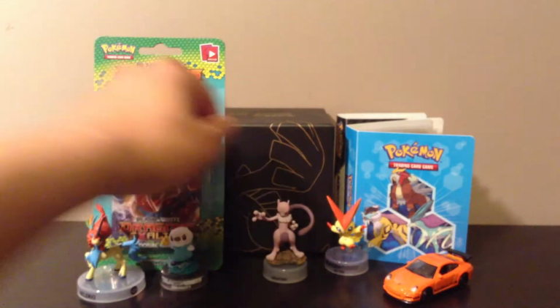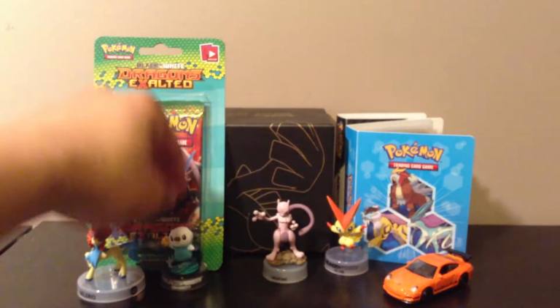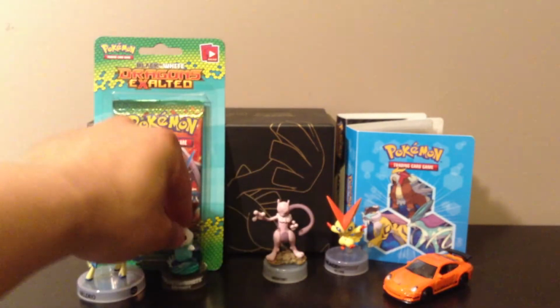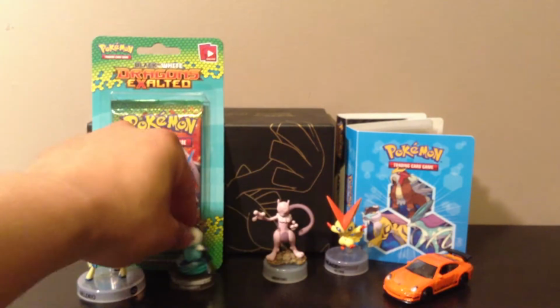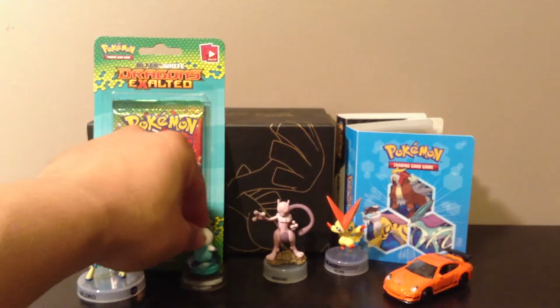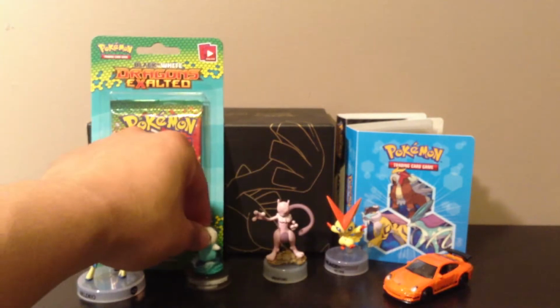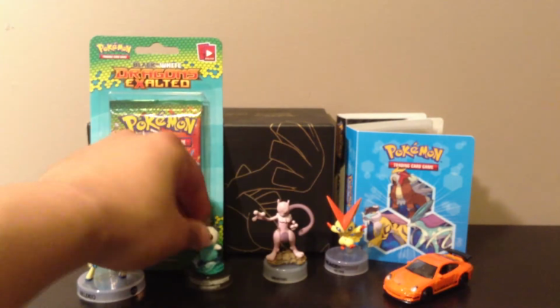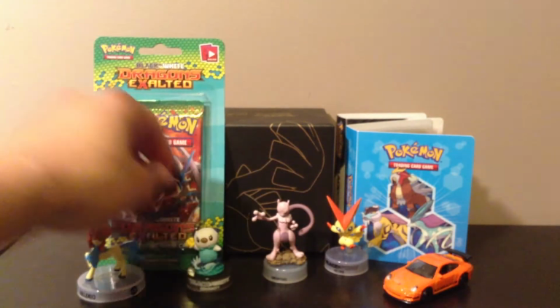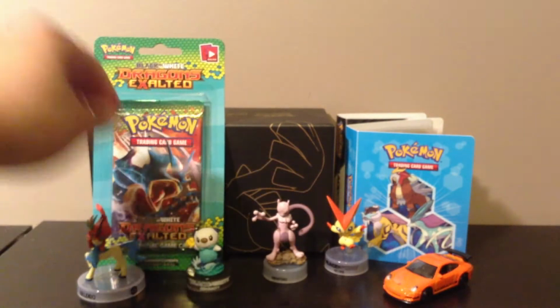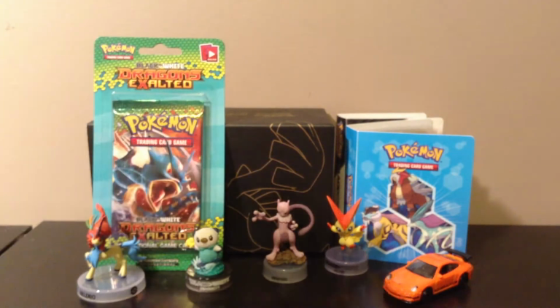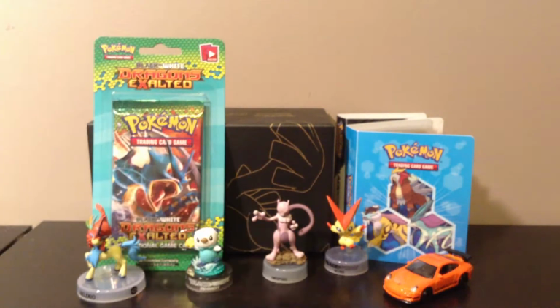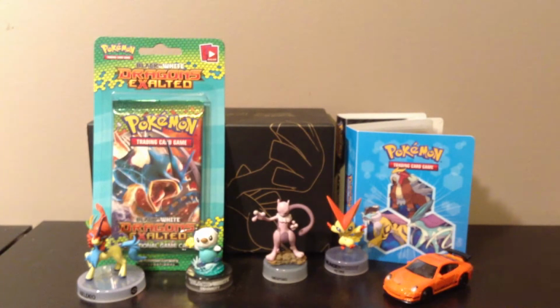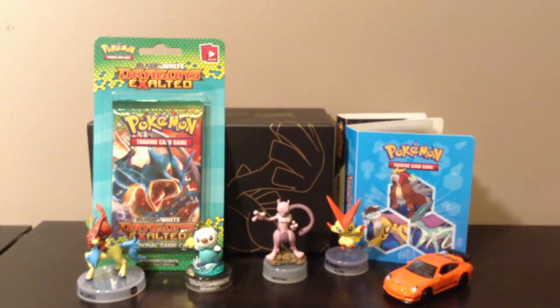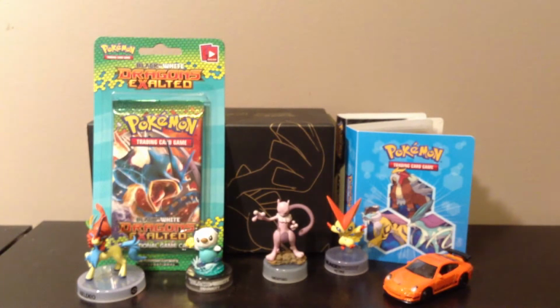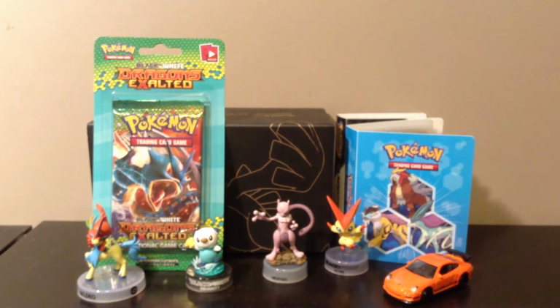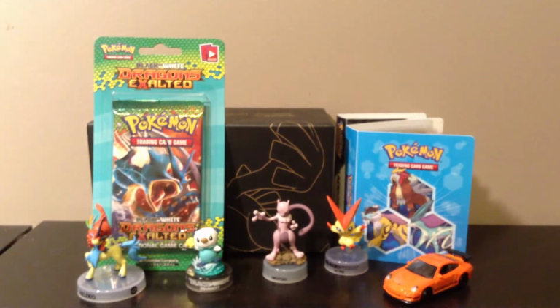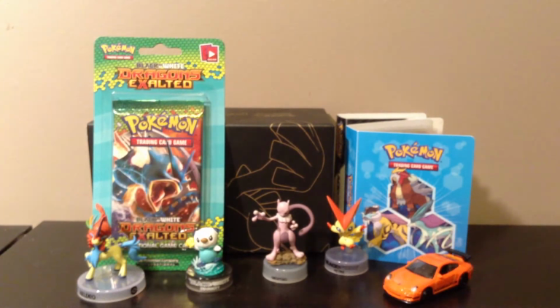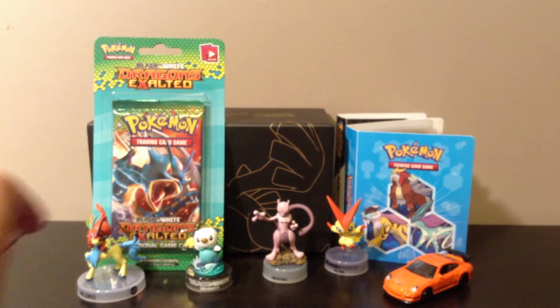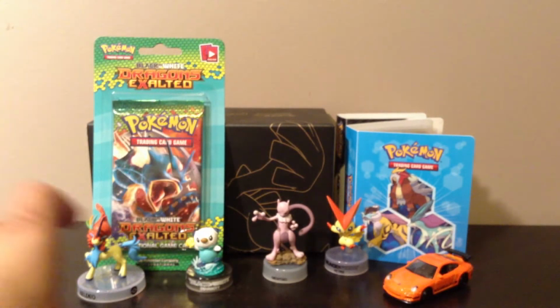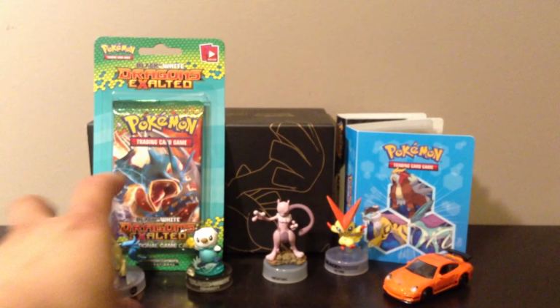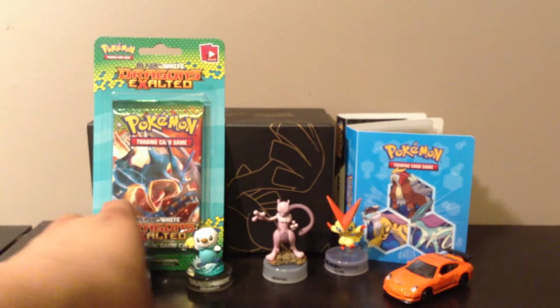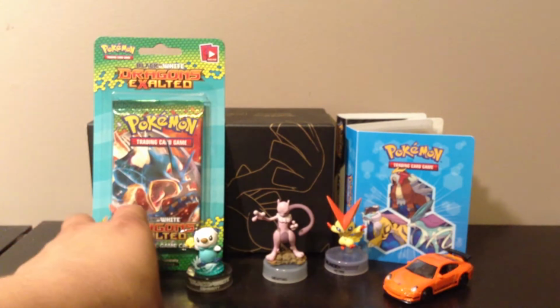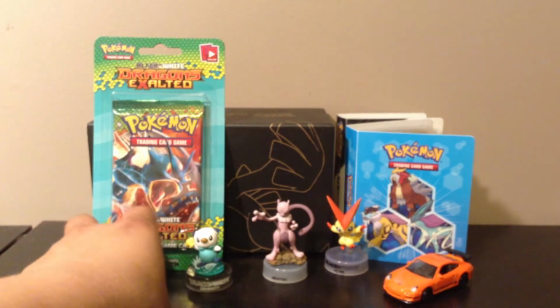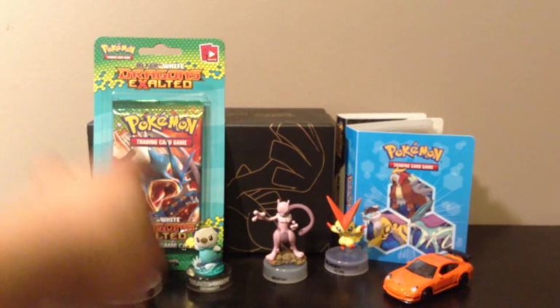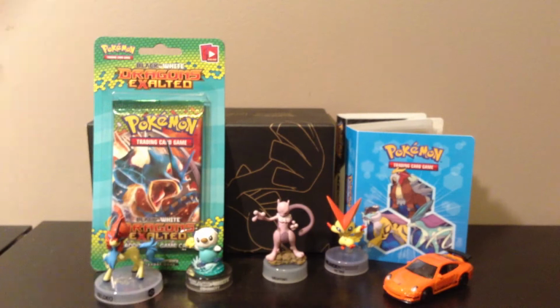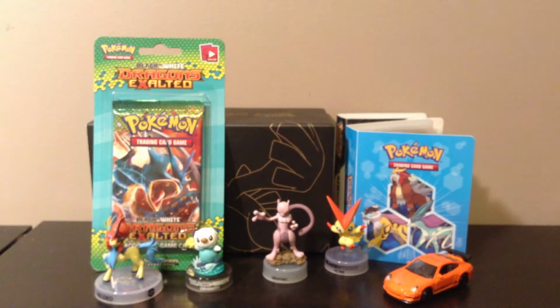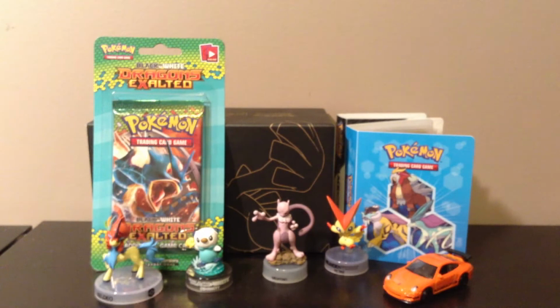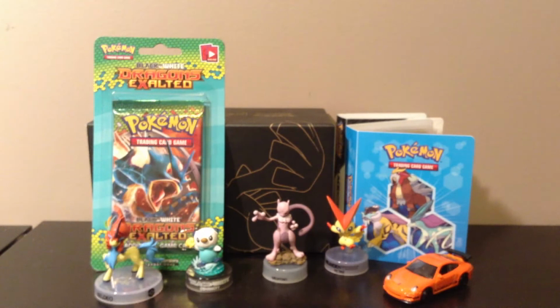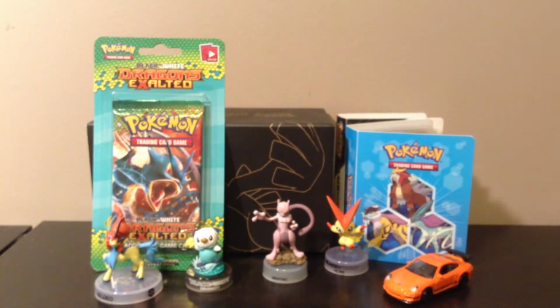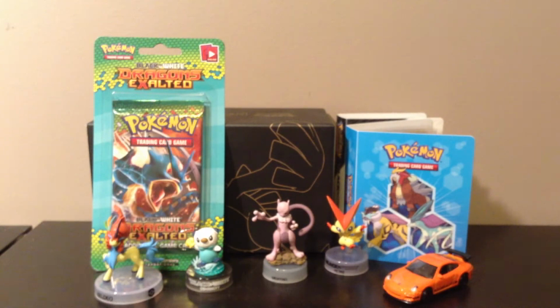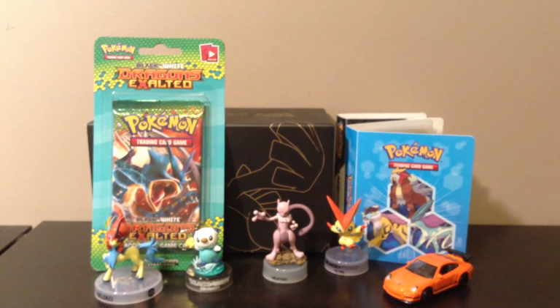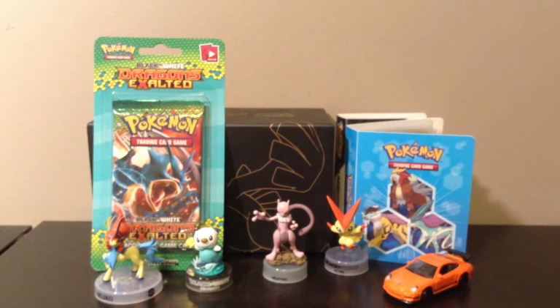Right here you've seen I have Mew, Musharna, Victini, and my Porshe.